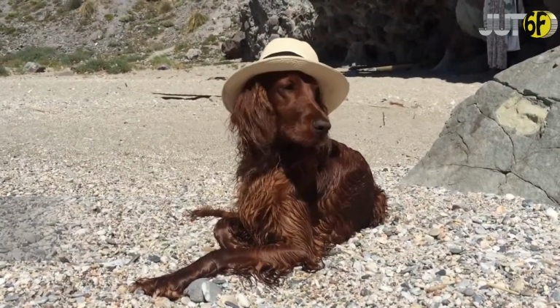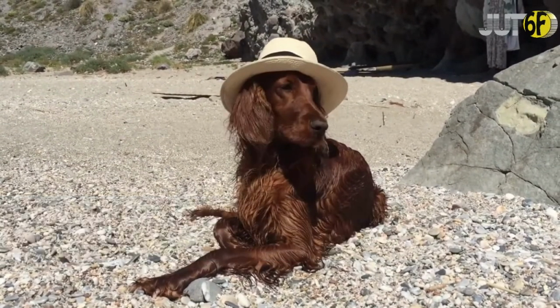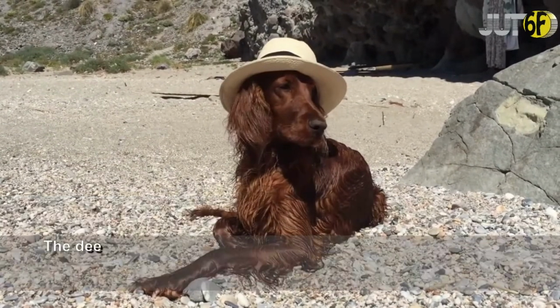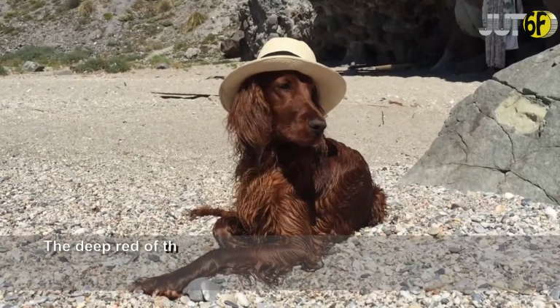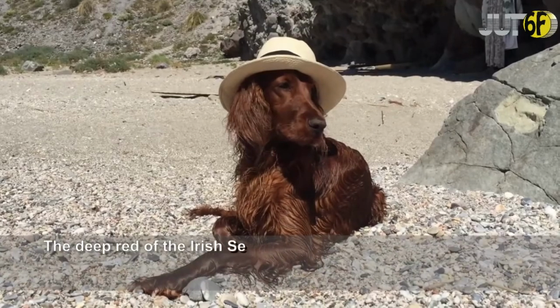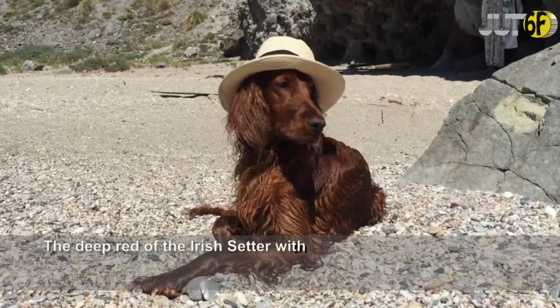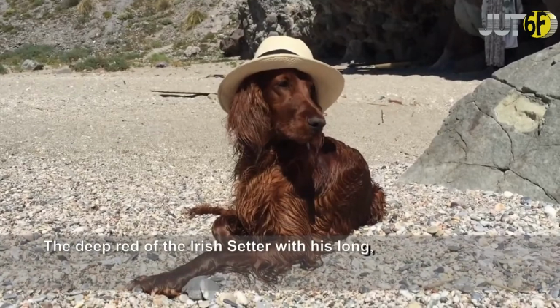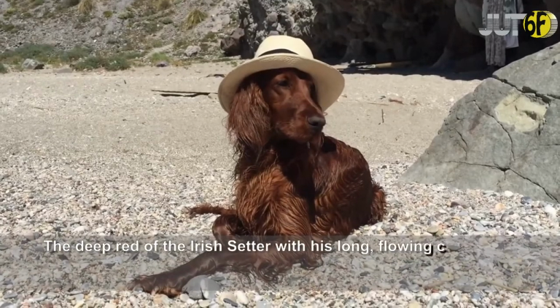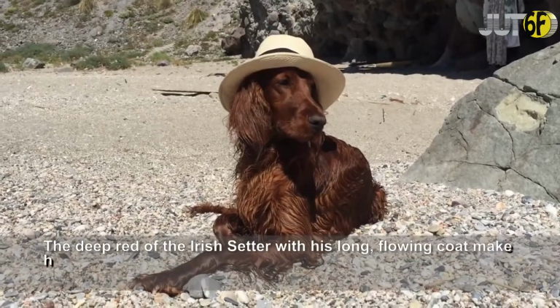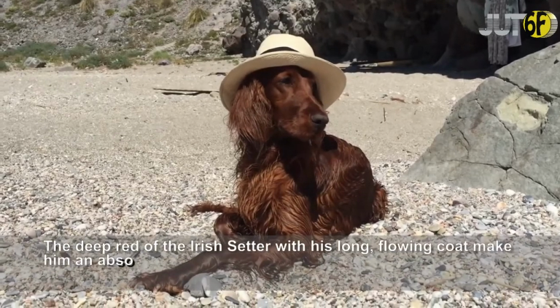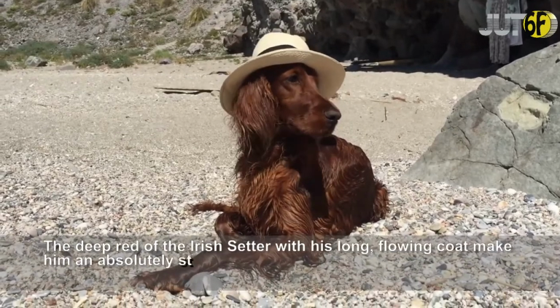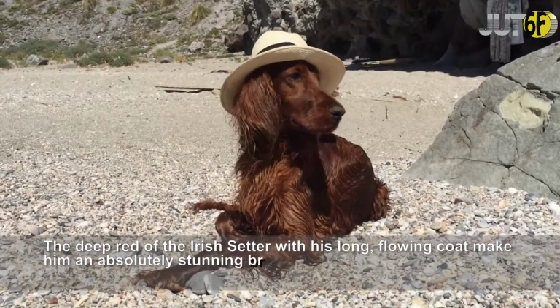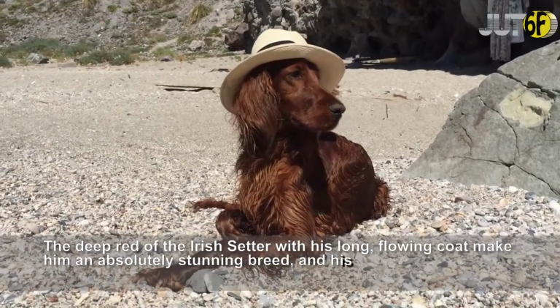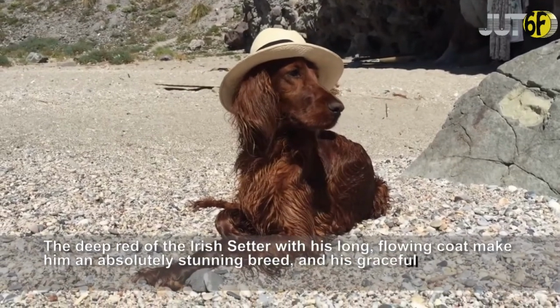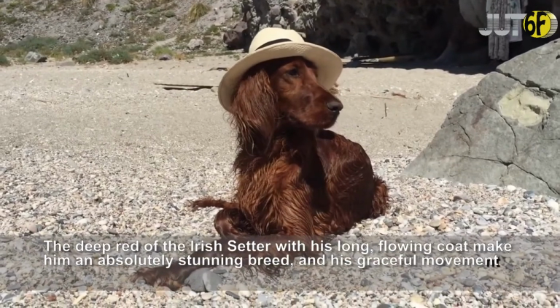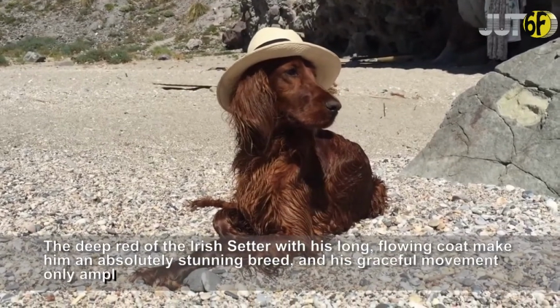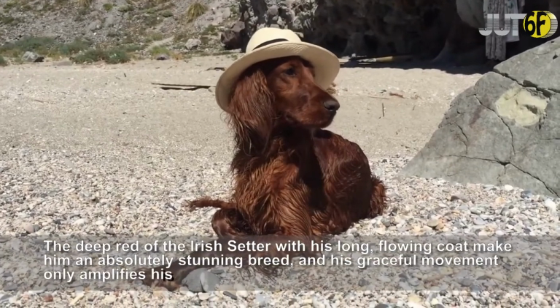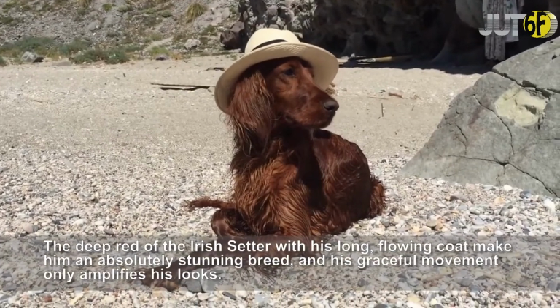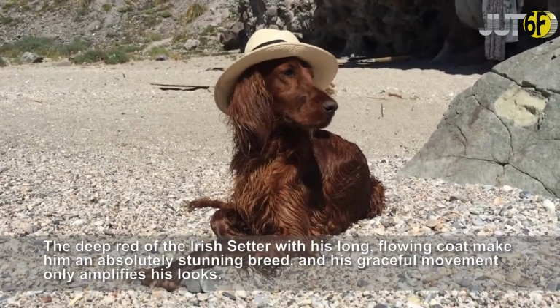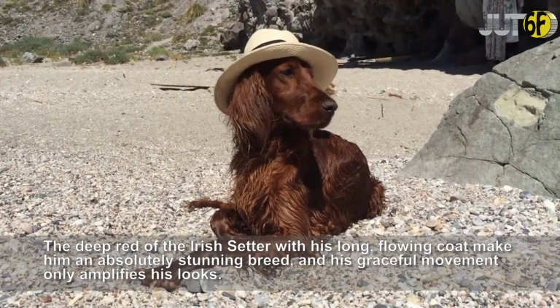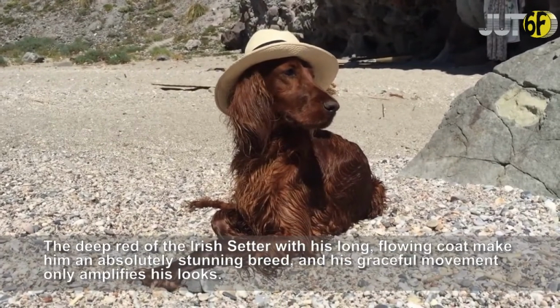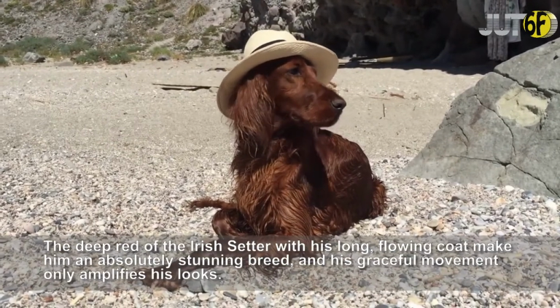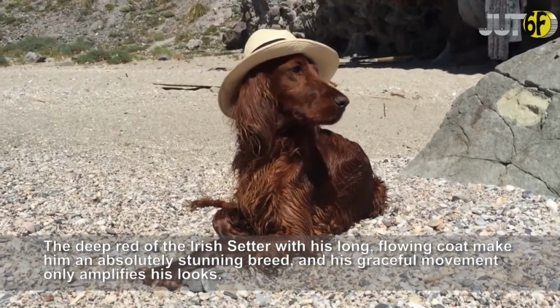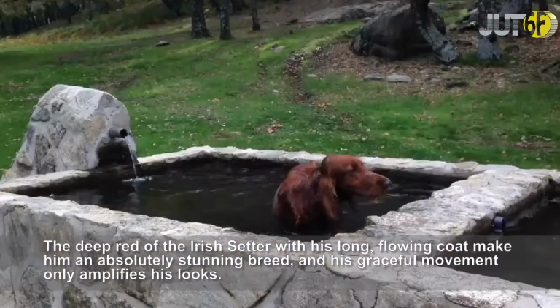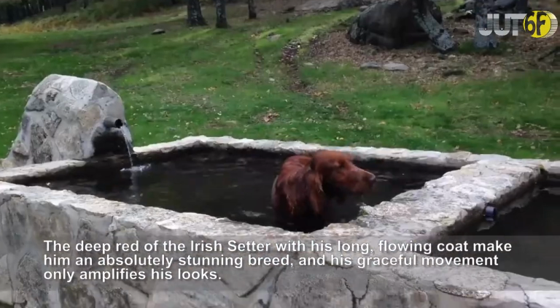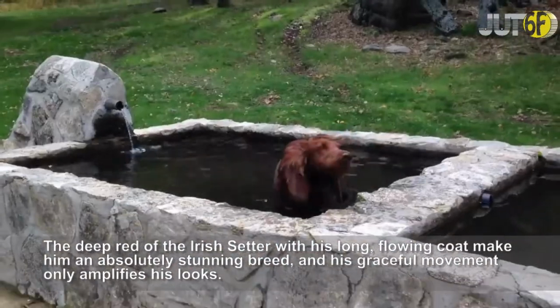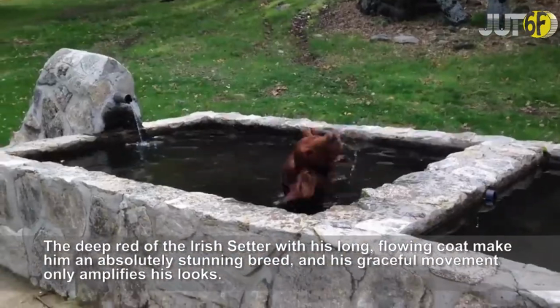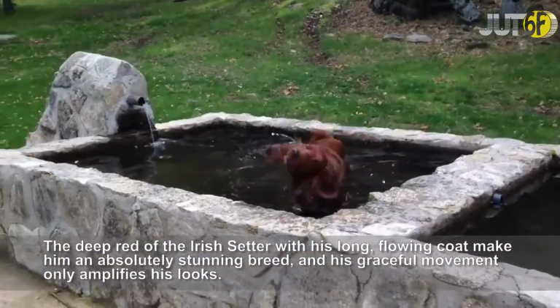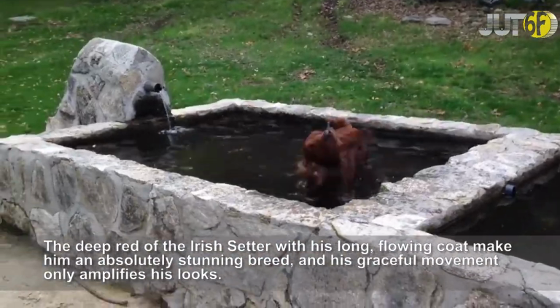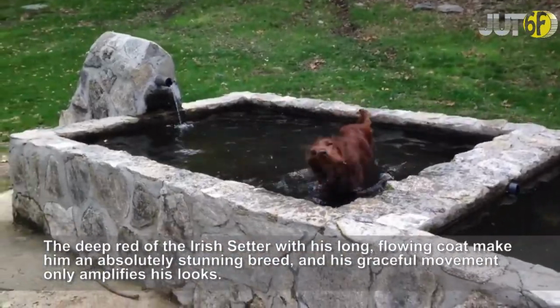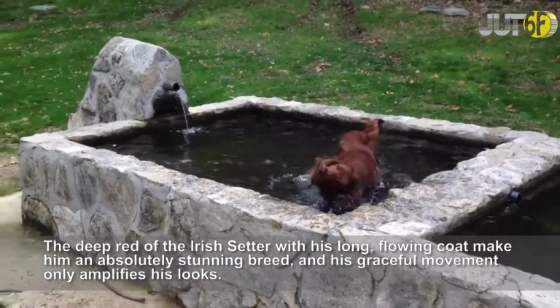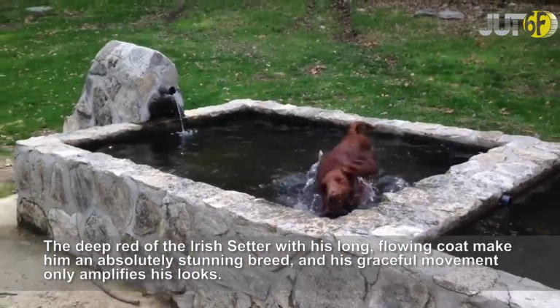The deep red of the Irish Setter with his long, flowing coat make him an absolutely stunning breed.